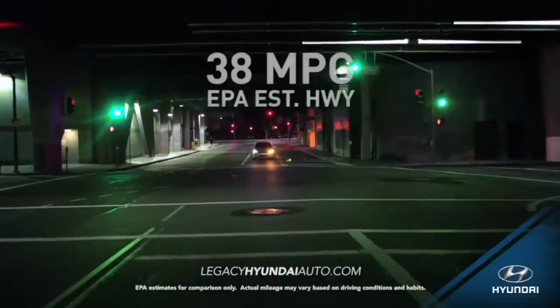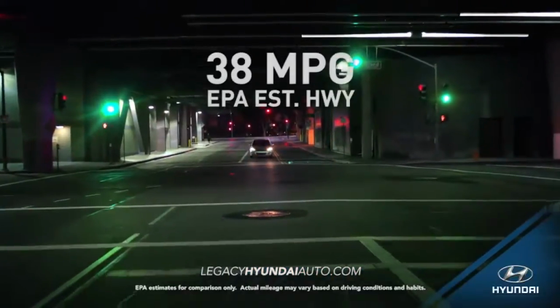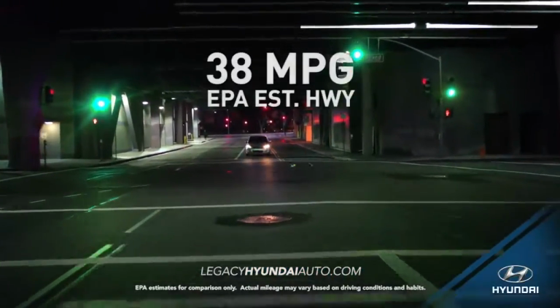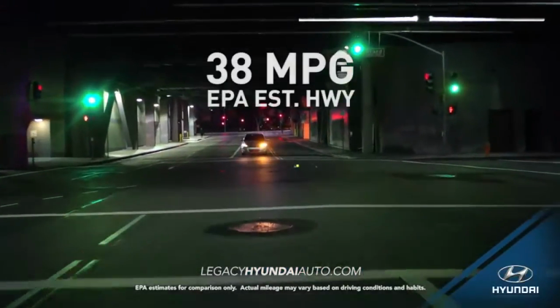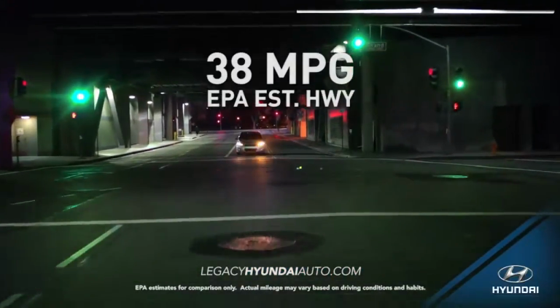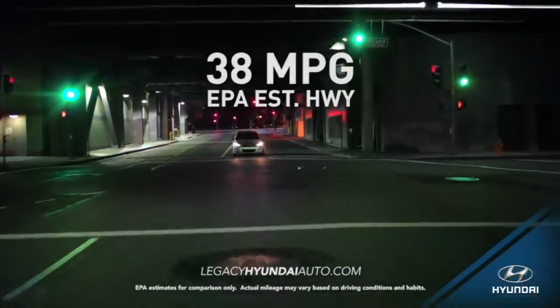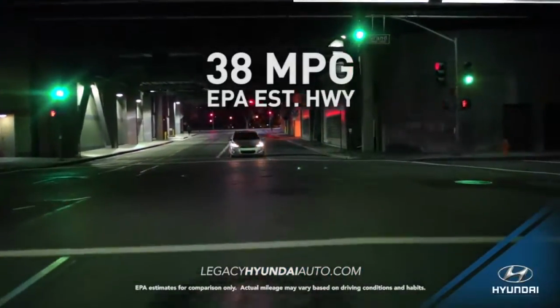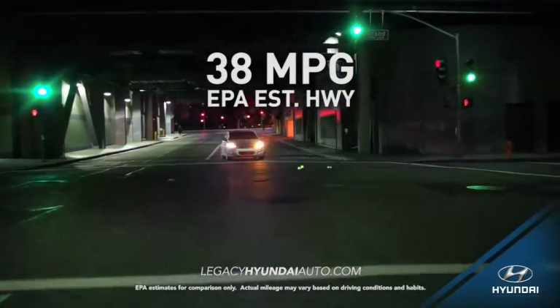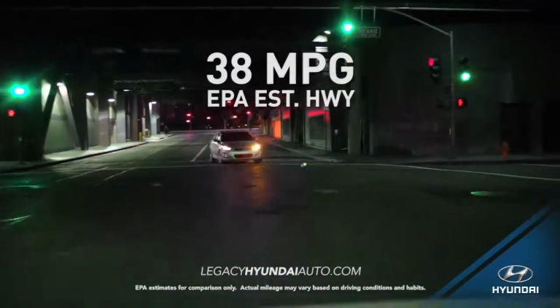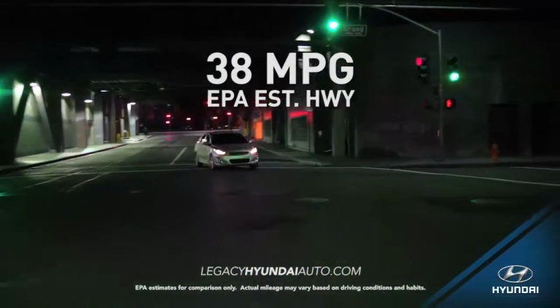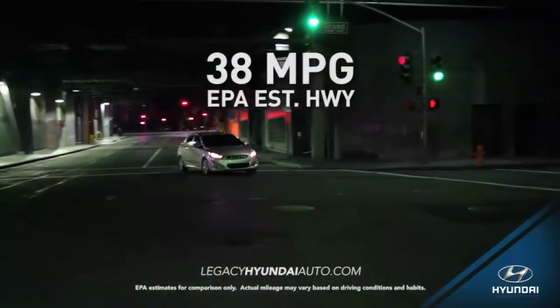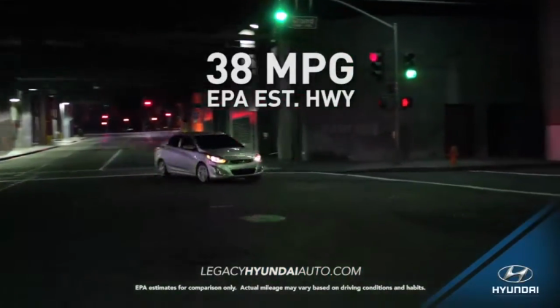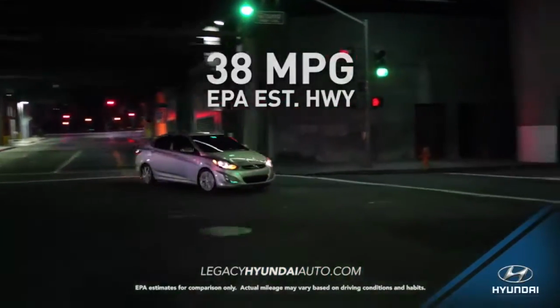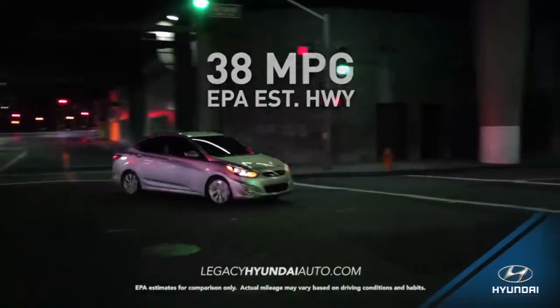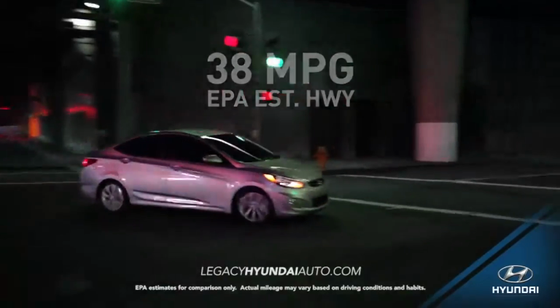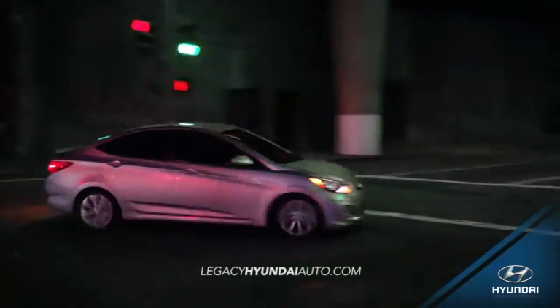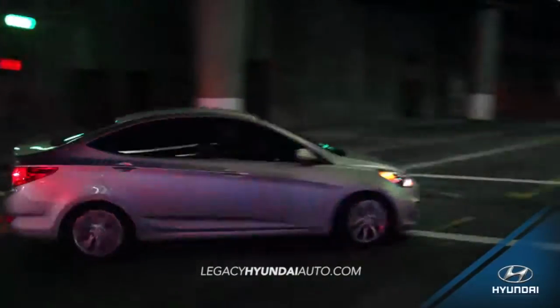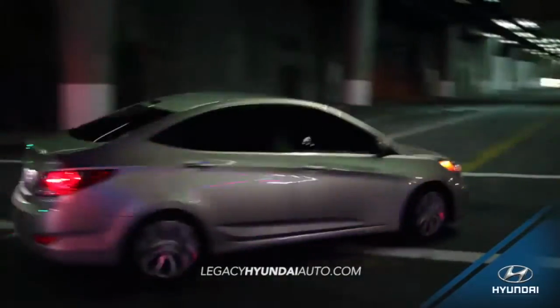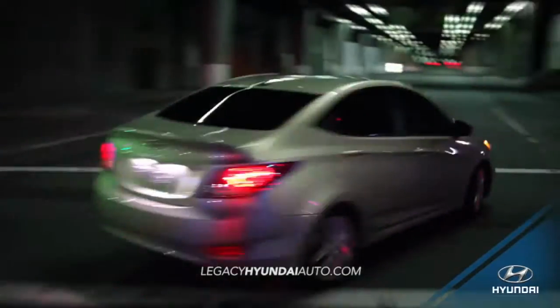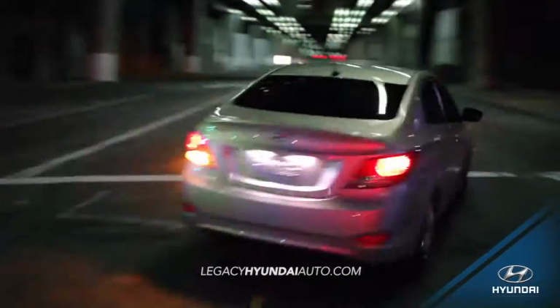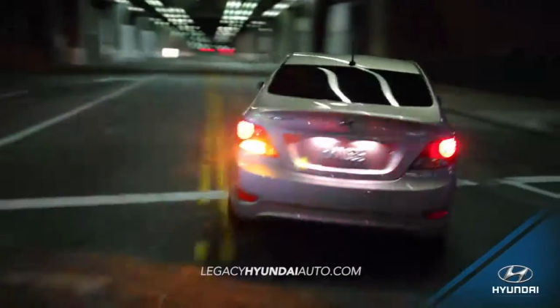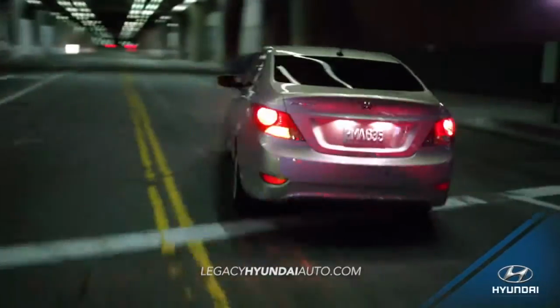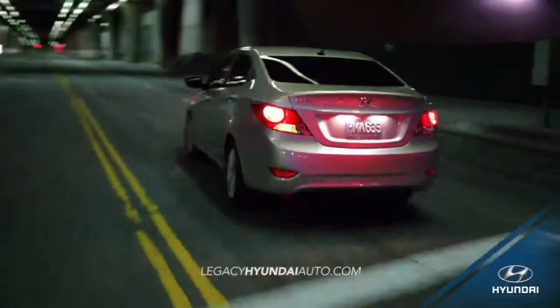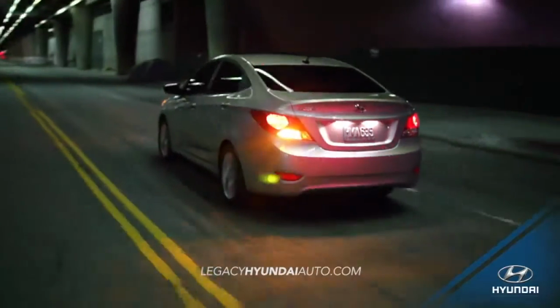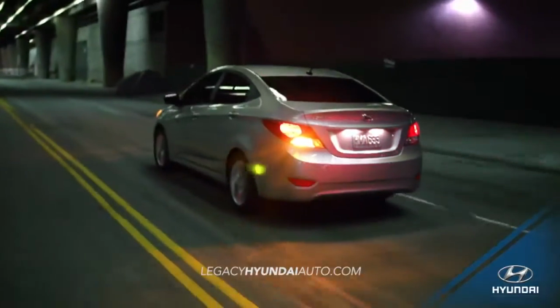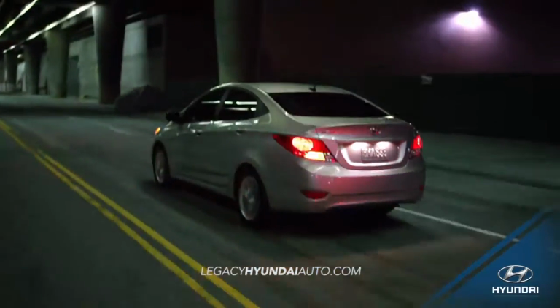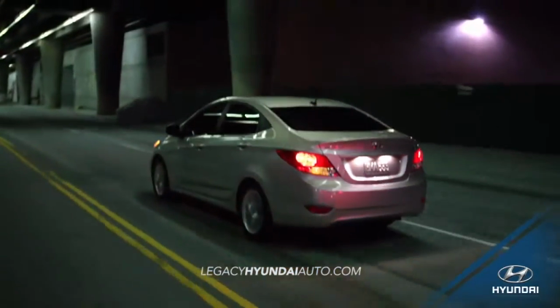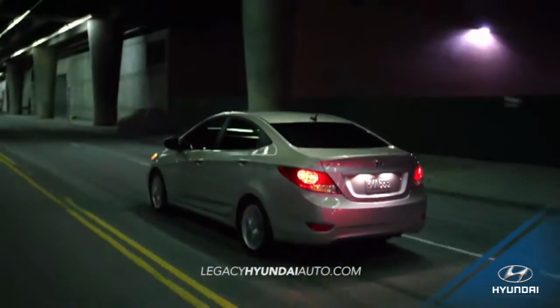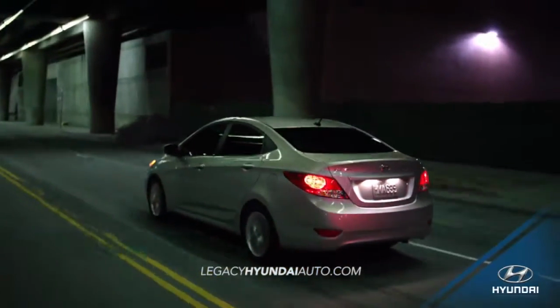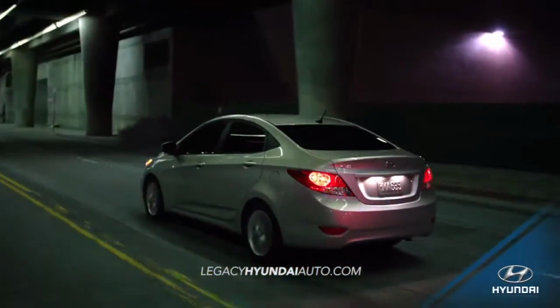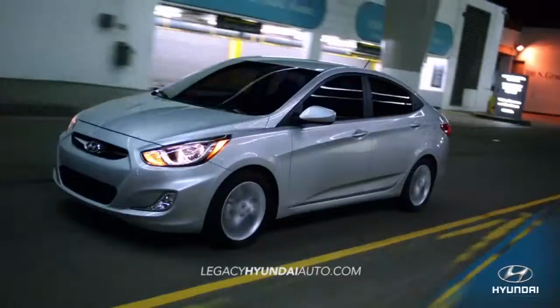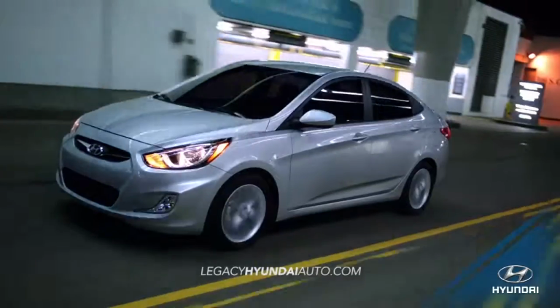With its 38 miles per gallon highway, the Accent gives you better fuel economy than the competition.